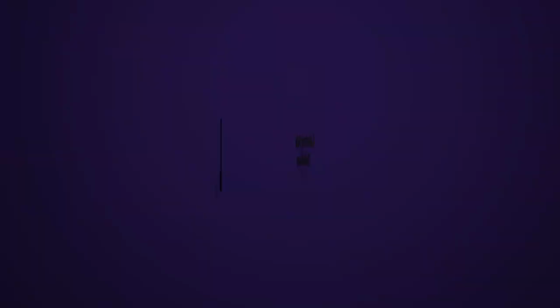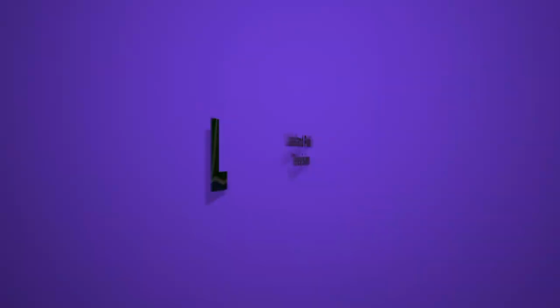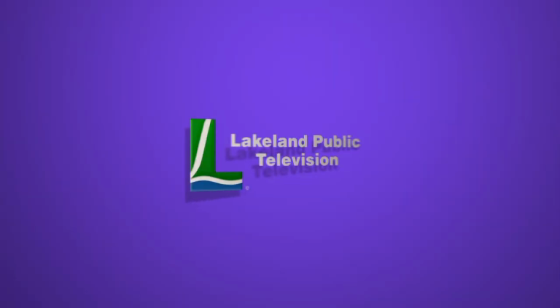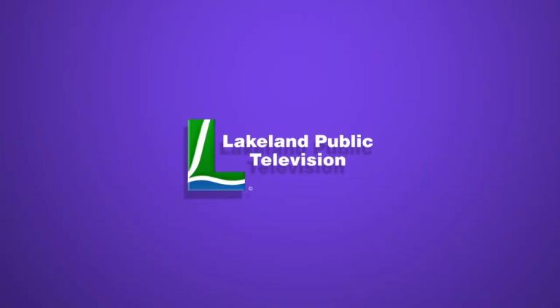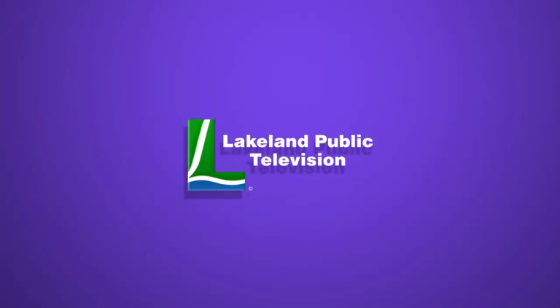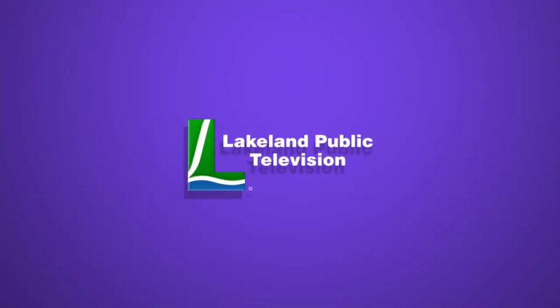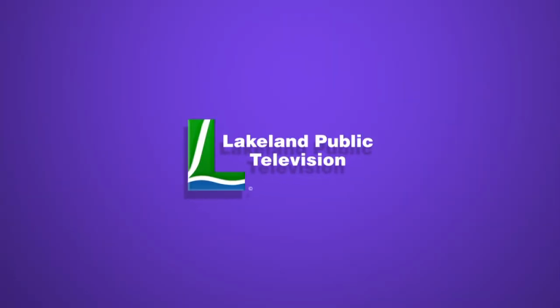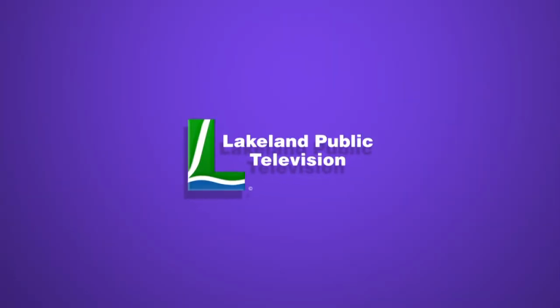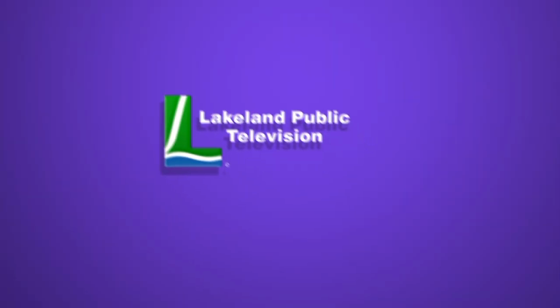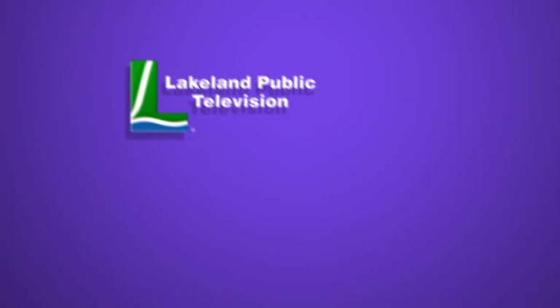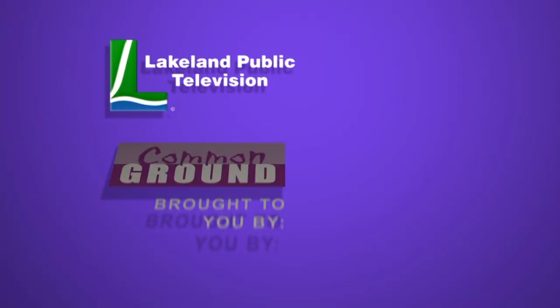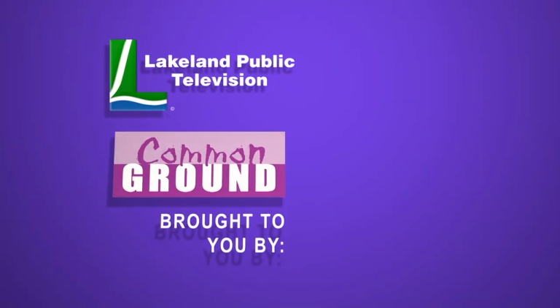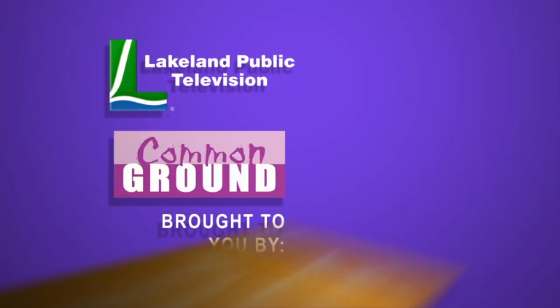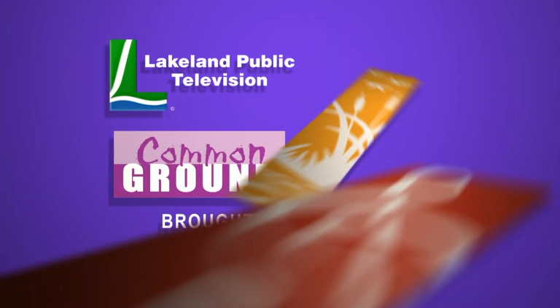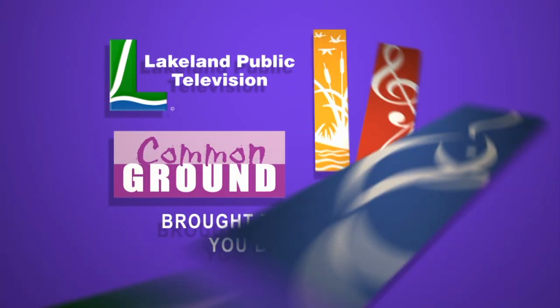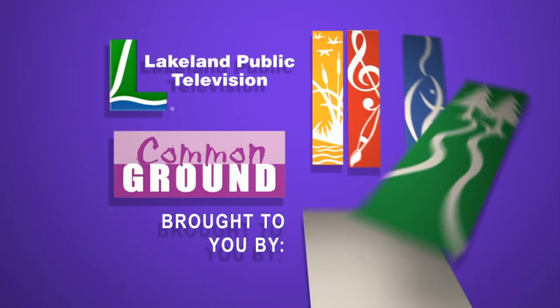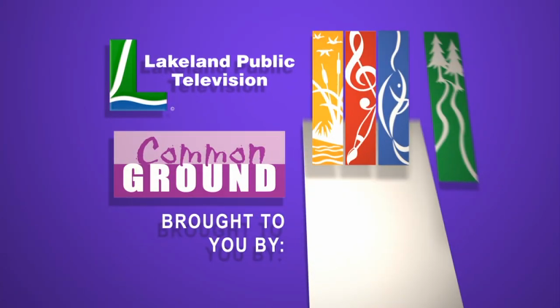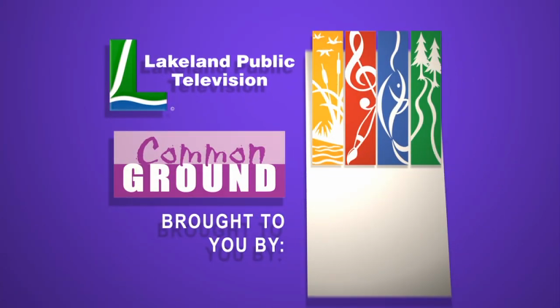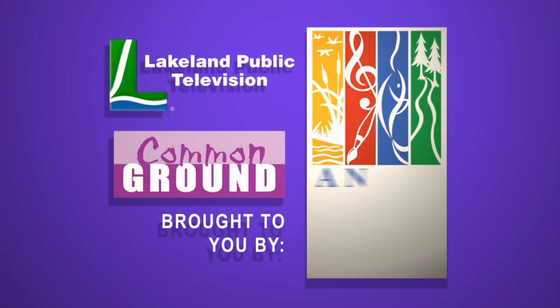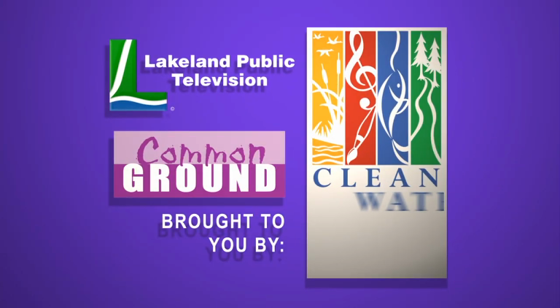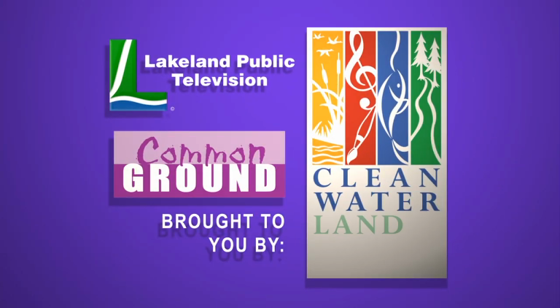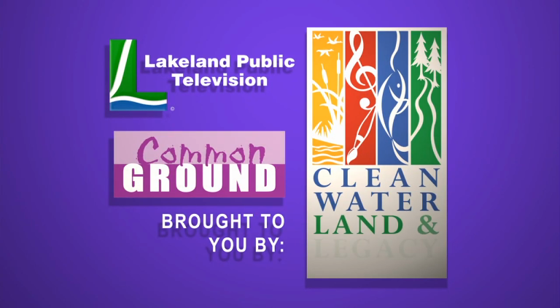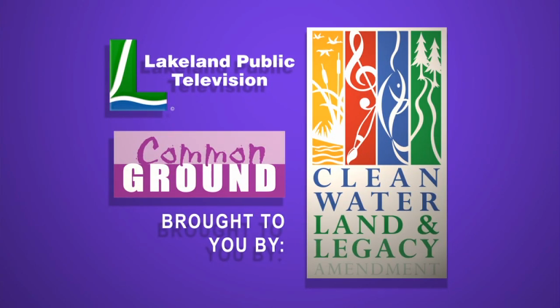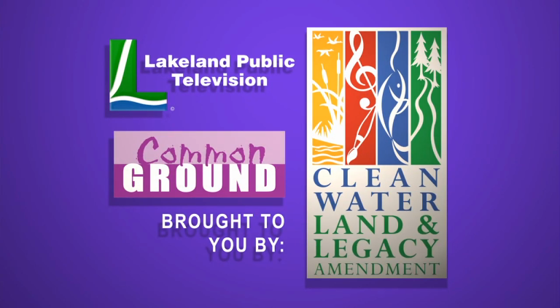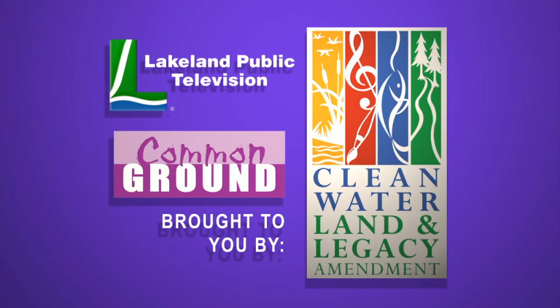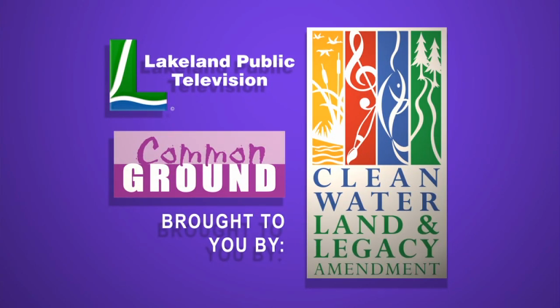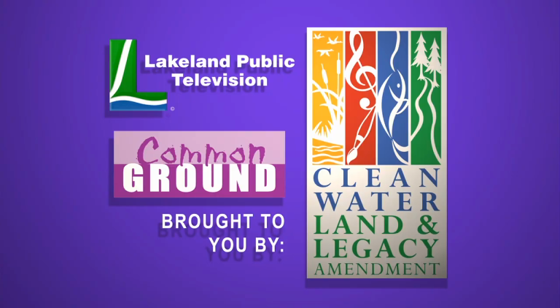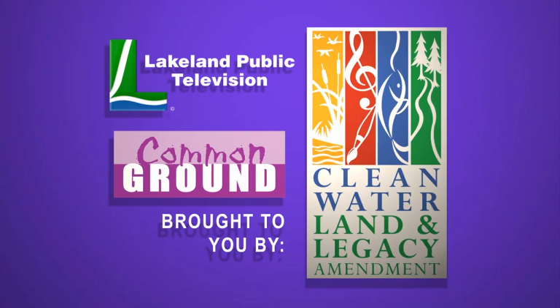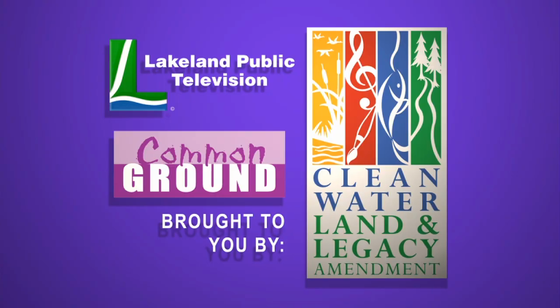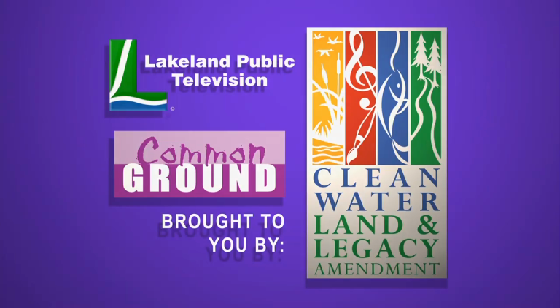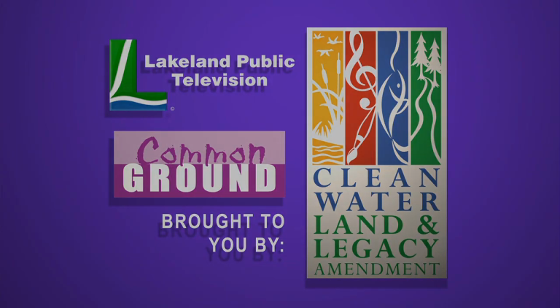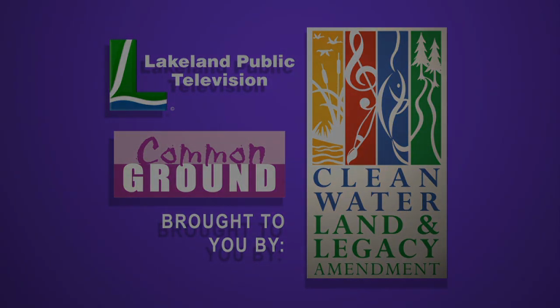Lakeland Public Television's Common Ground is brought to you by the Minnesota Arts and Cultural Heritage Fund.